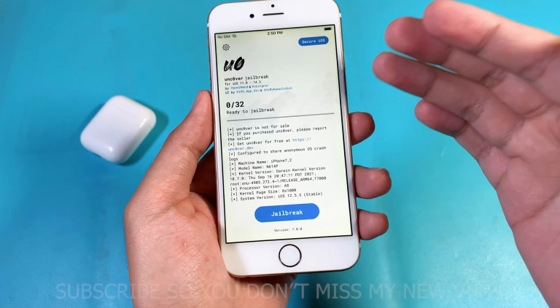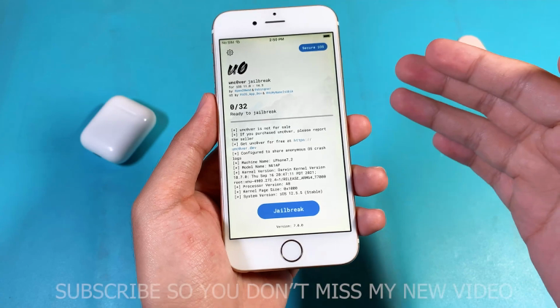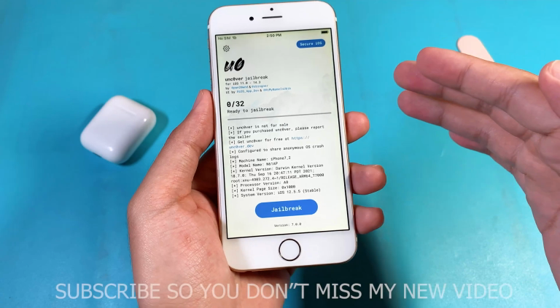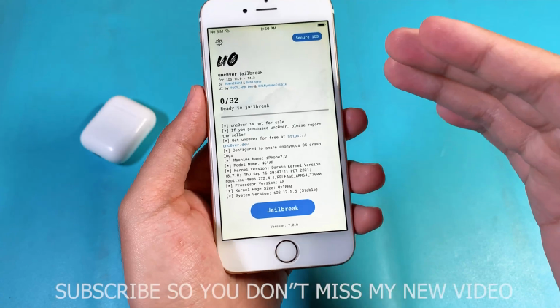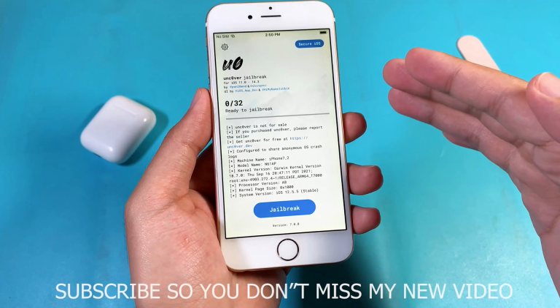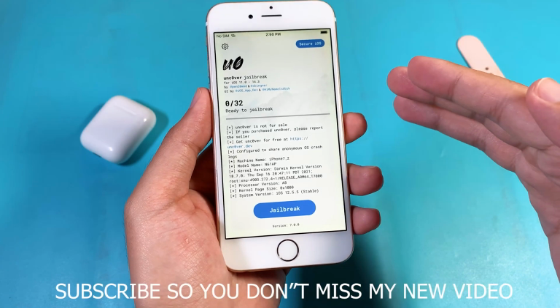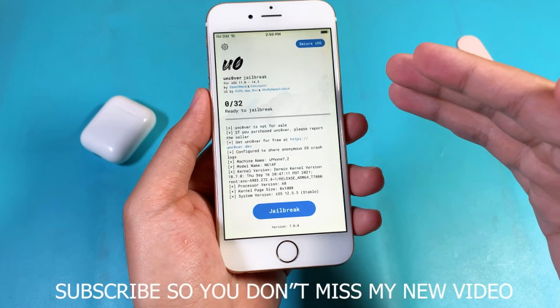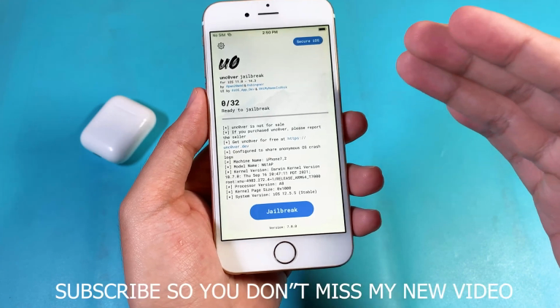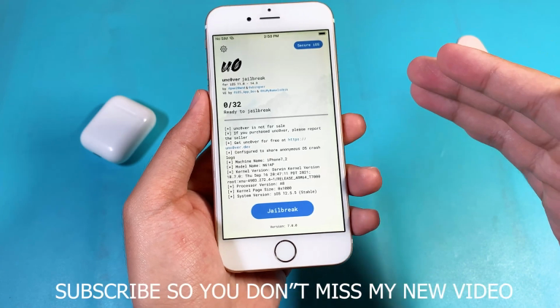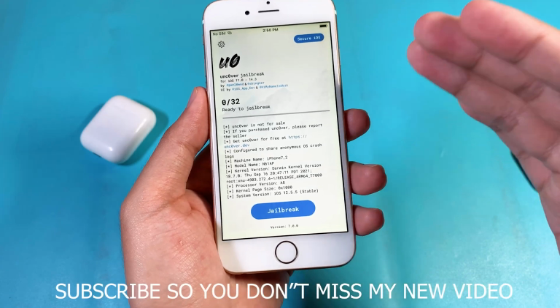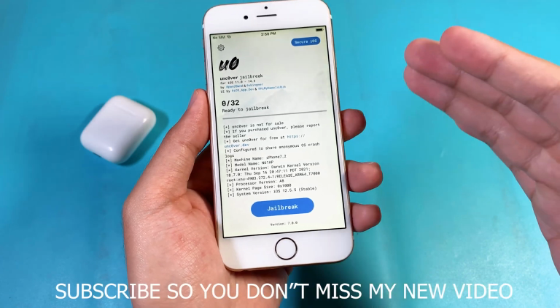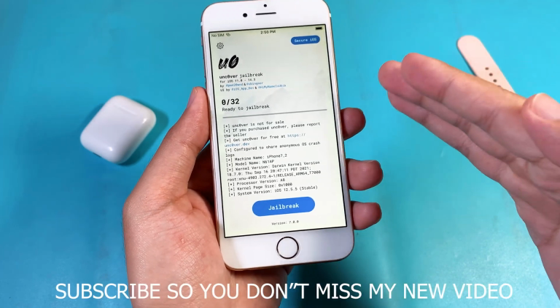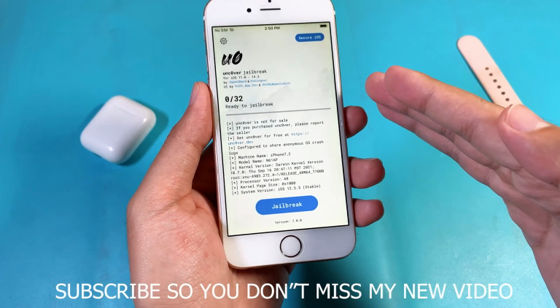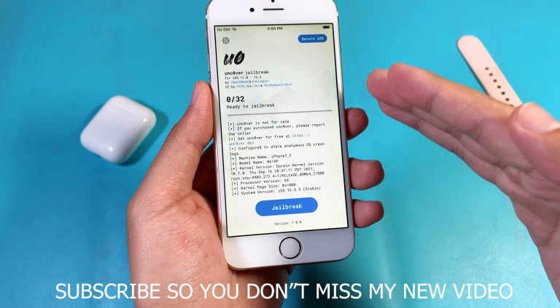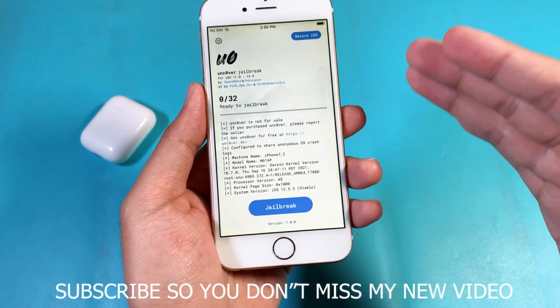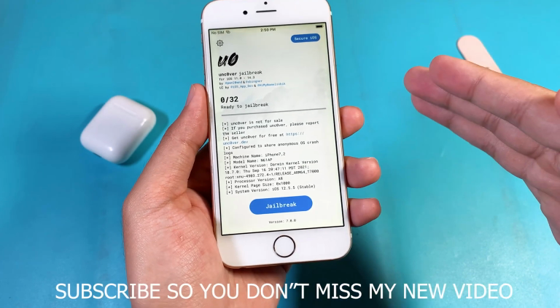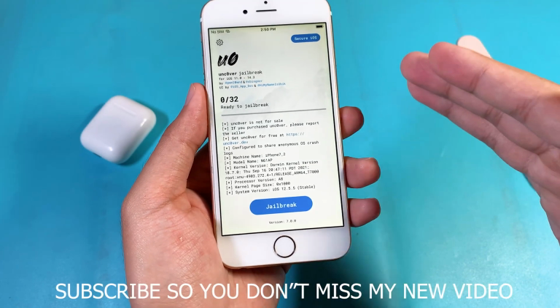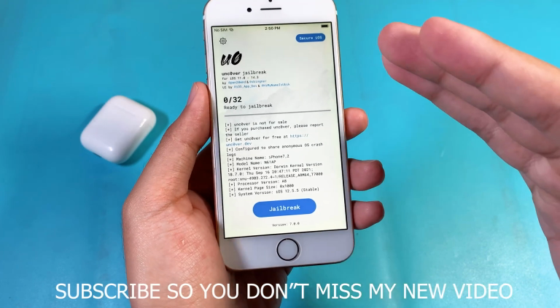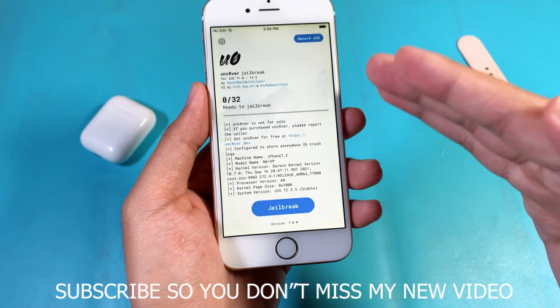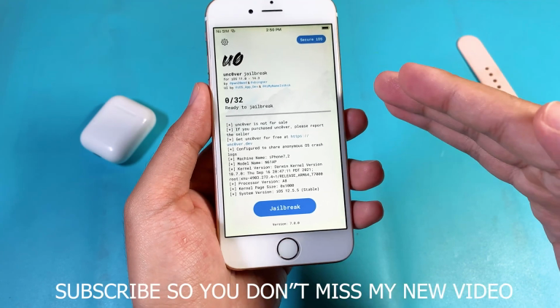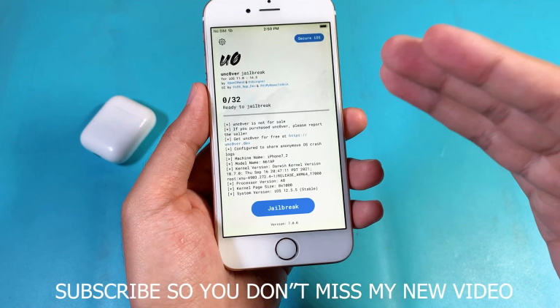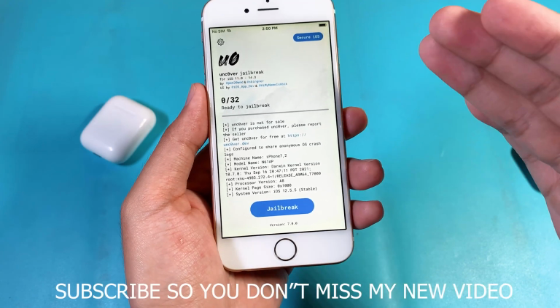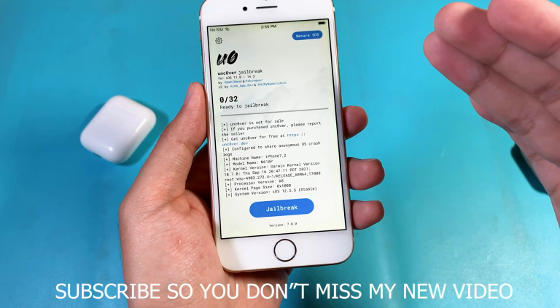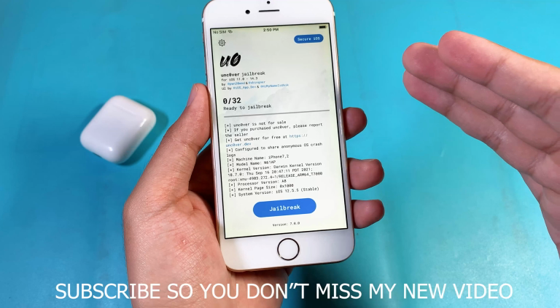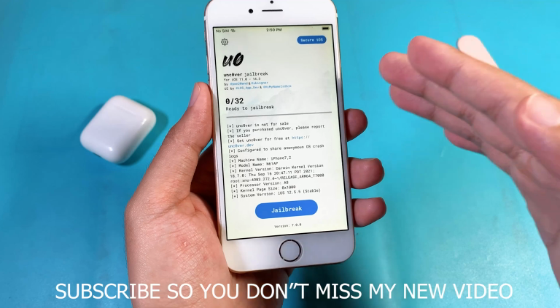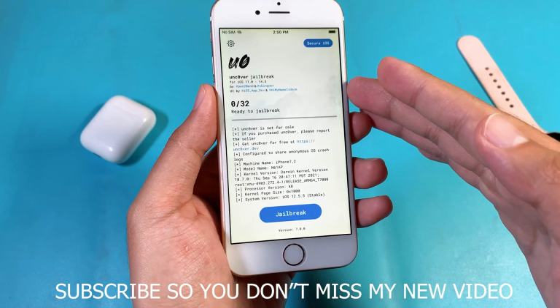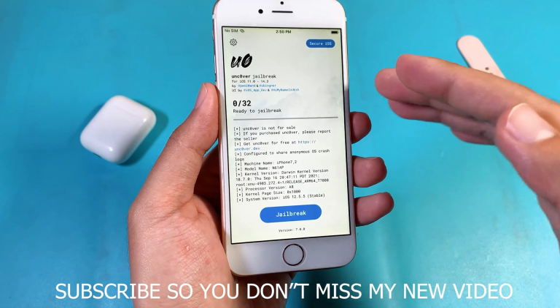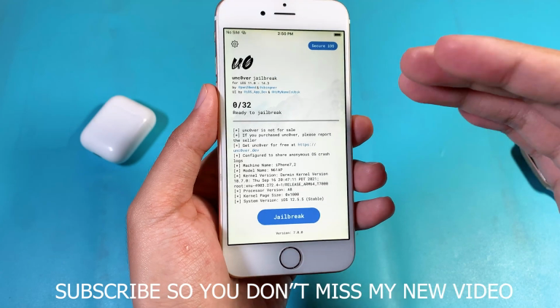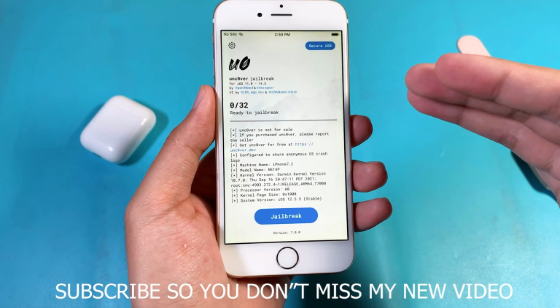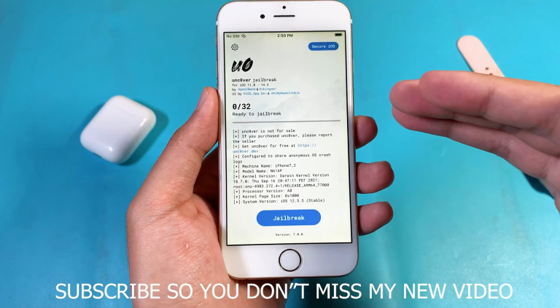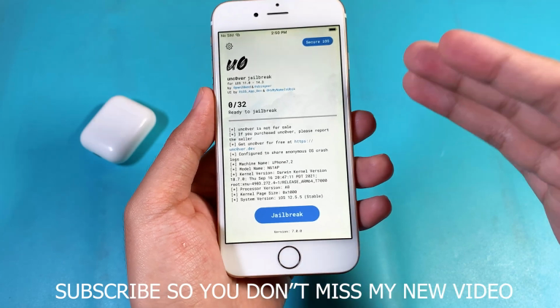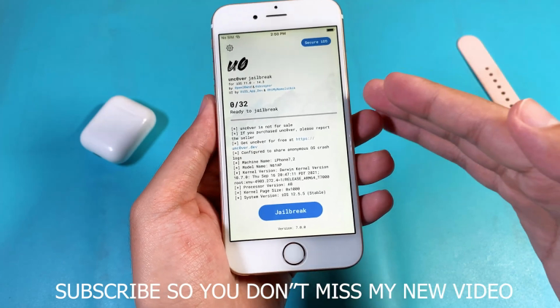Hey guys, welcome back. Today I would like to tell you how to jailbreak iOS 12.5.5 using unc0ver.